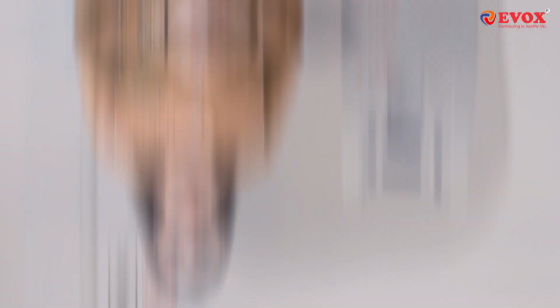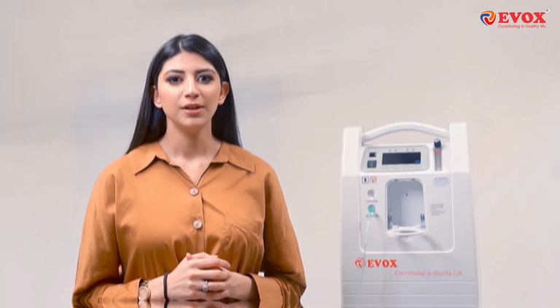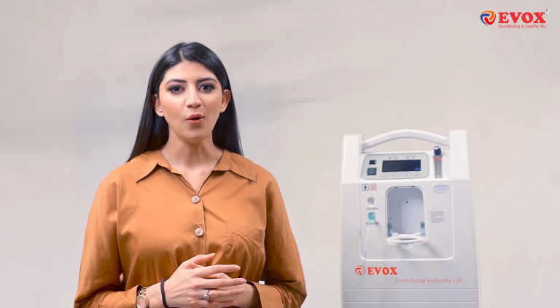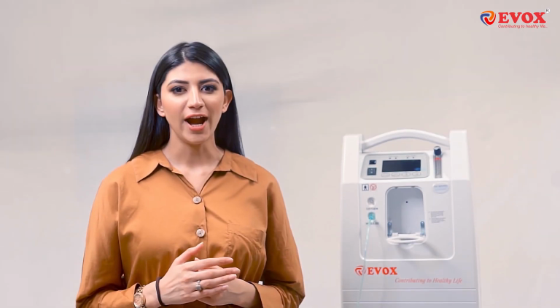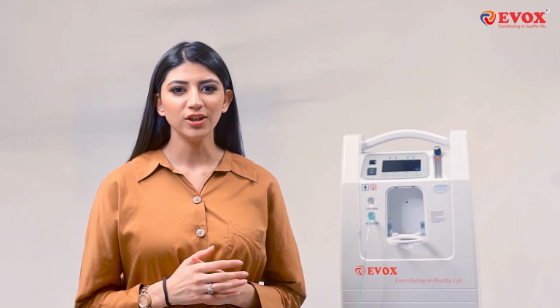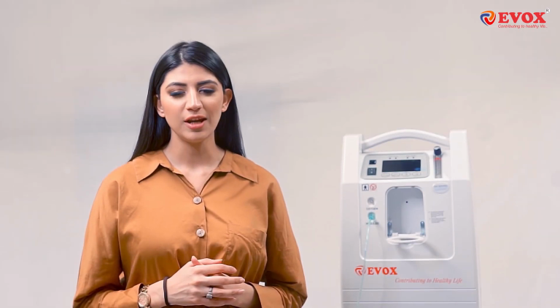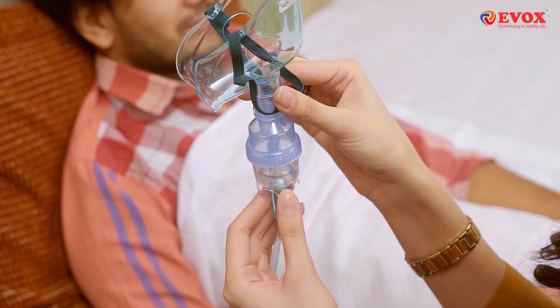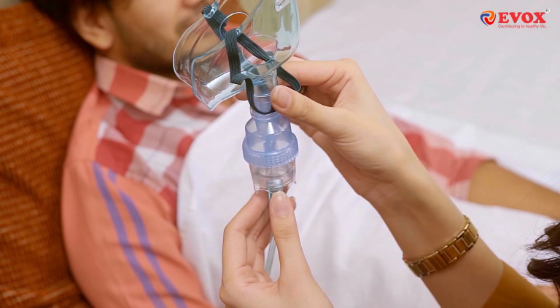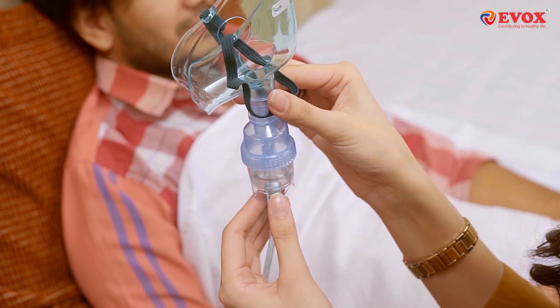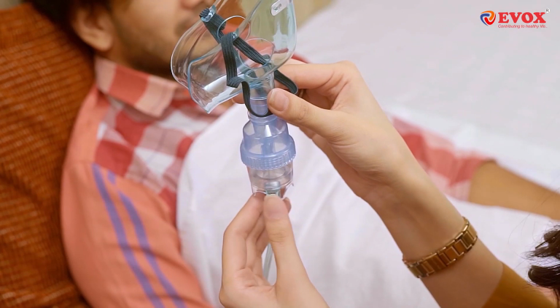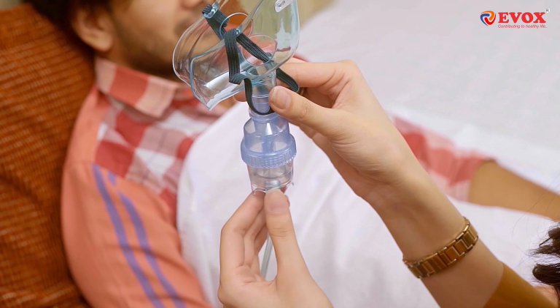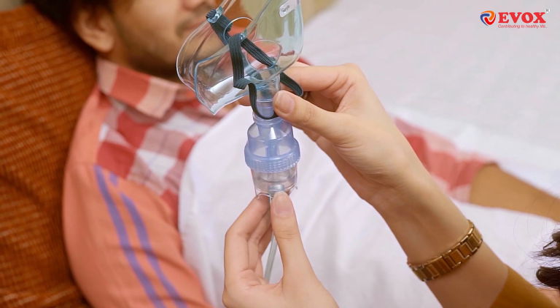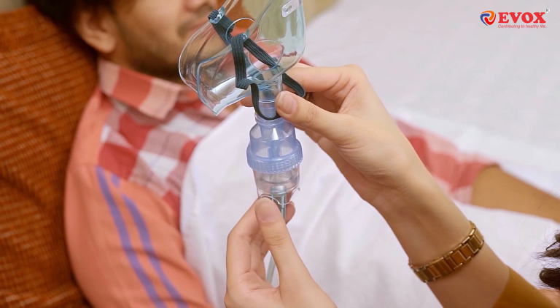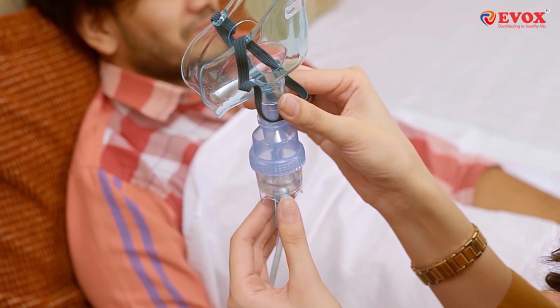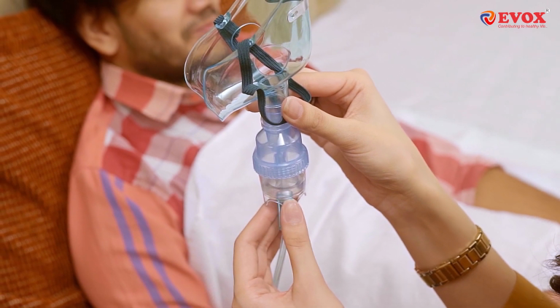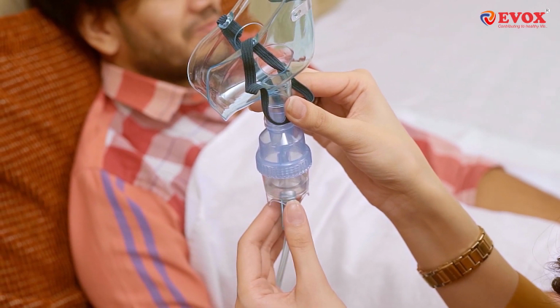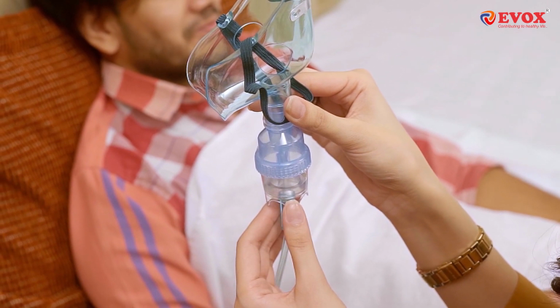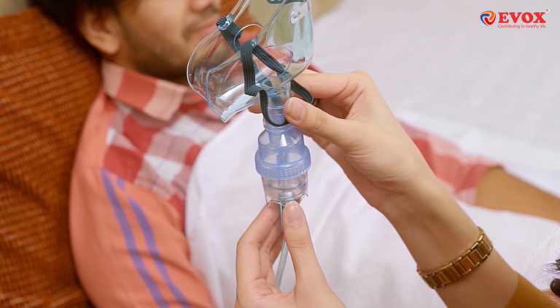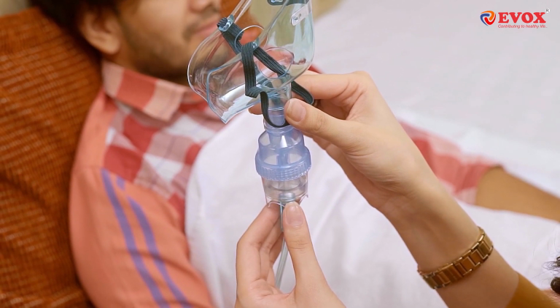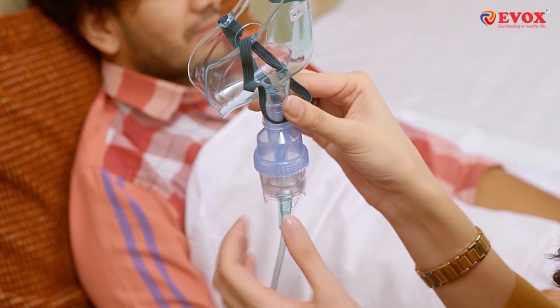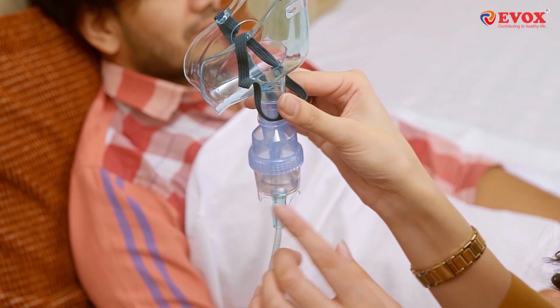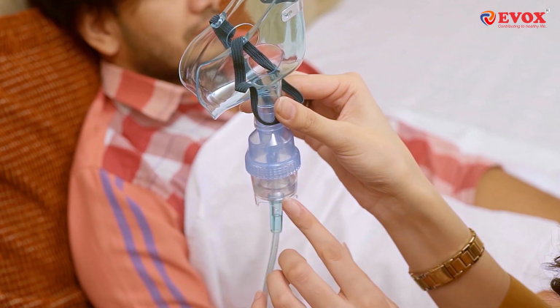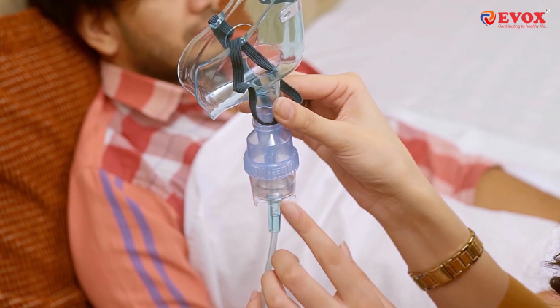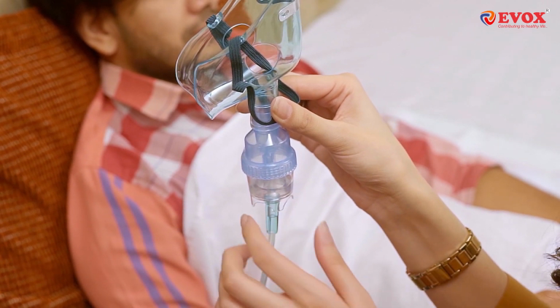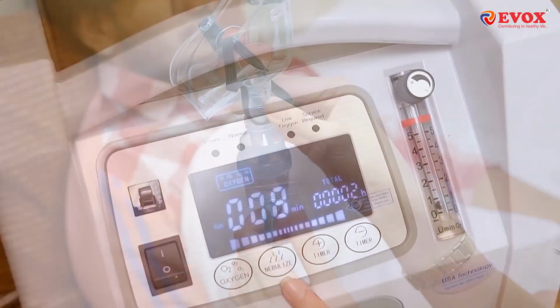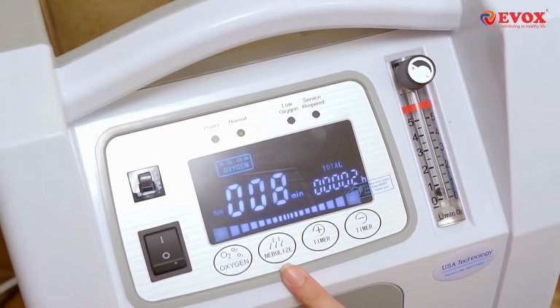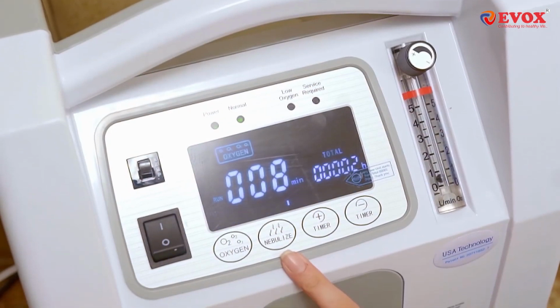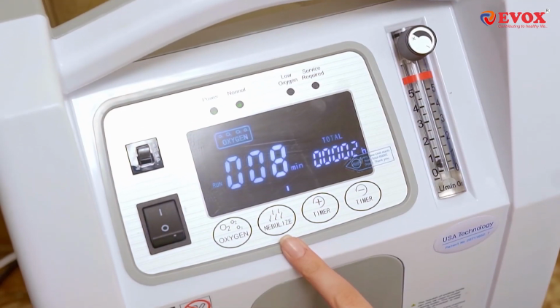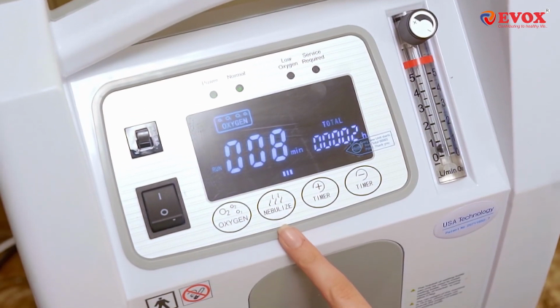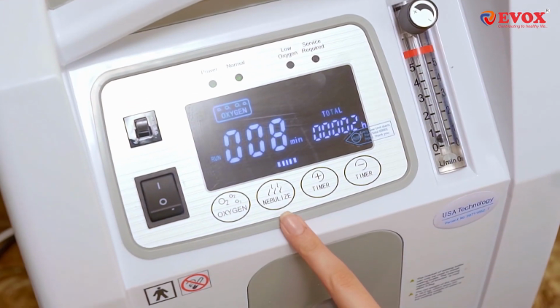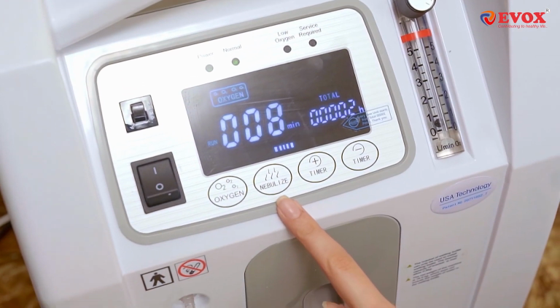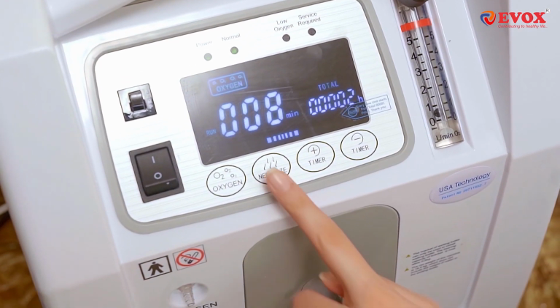Now add the nebulizer medicine to the nebulizer mask, and then press the nebulizer button on the concentrator.